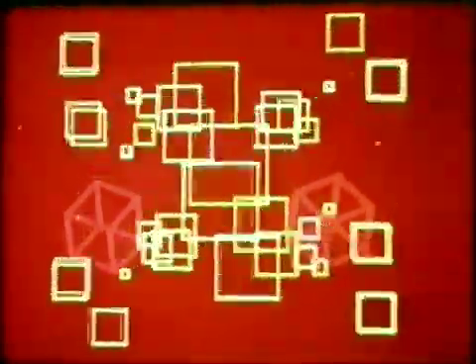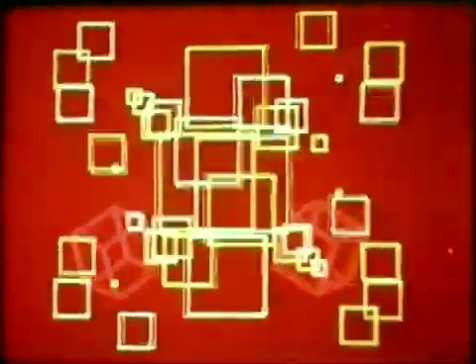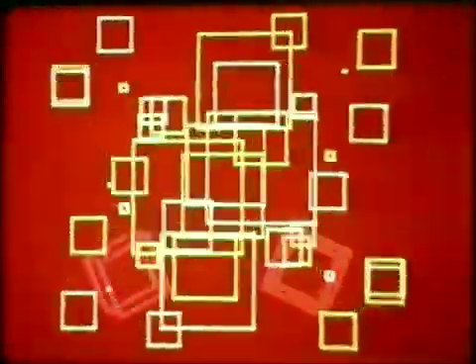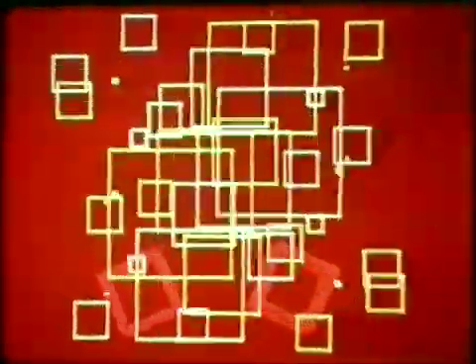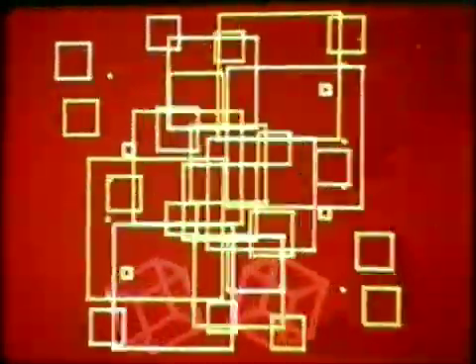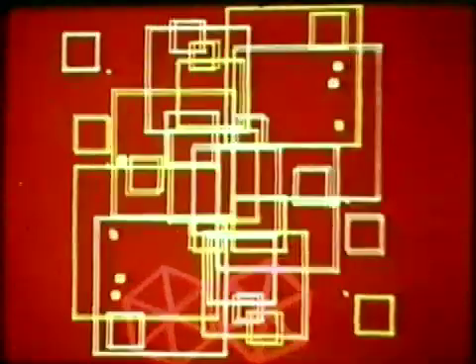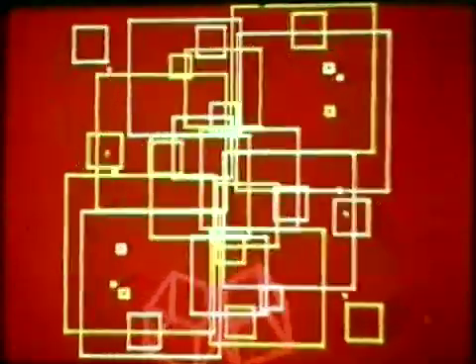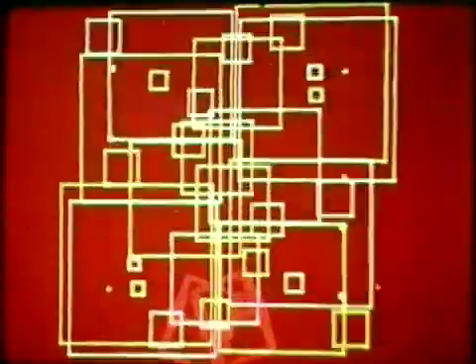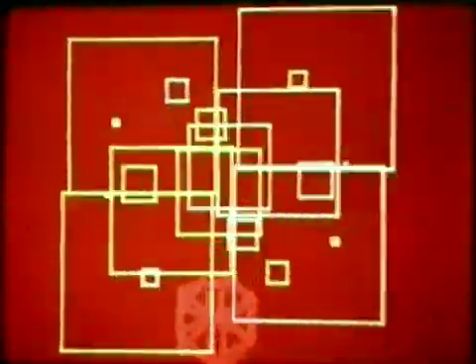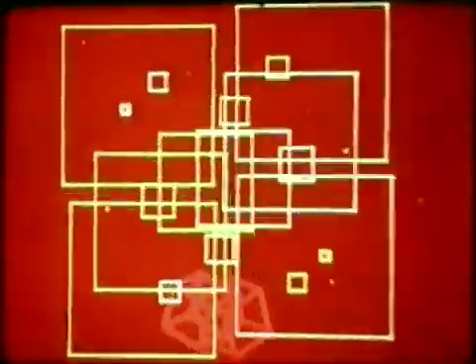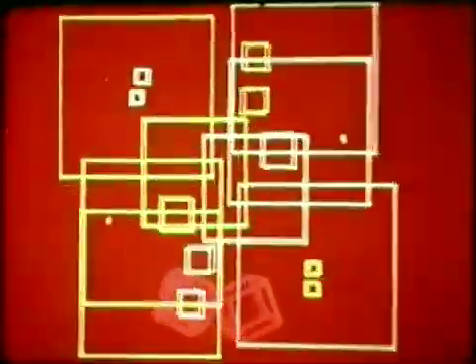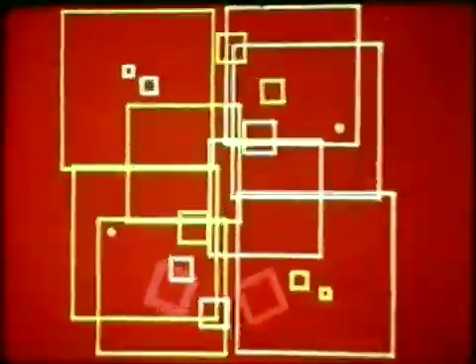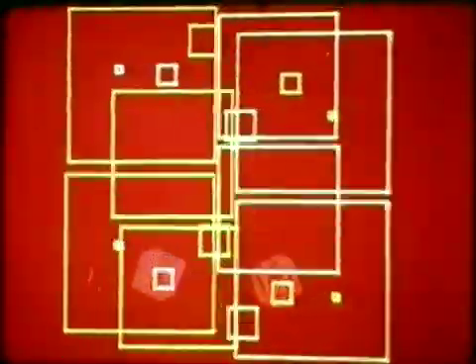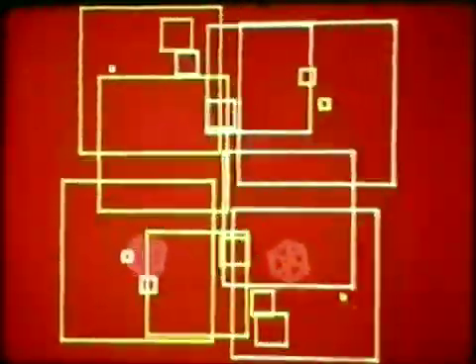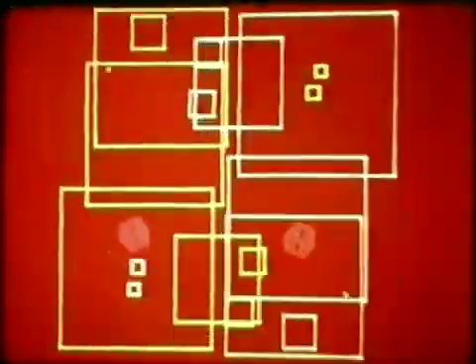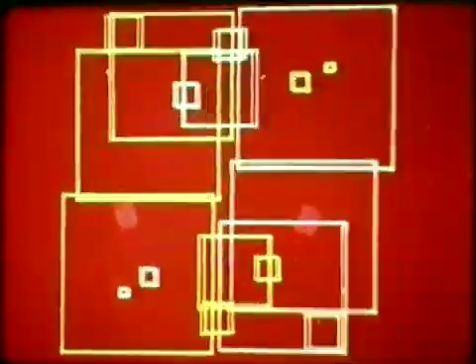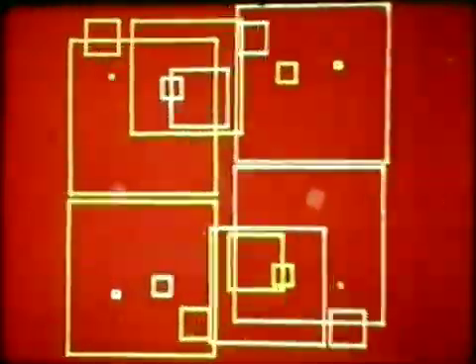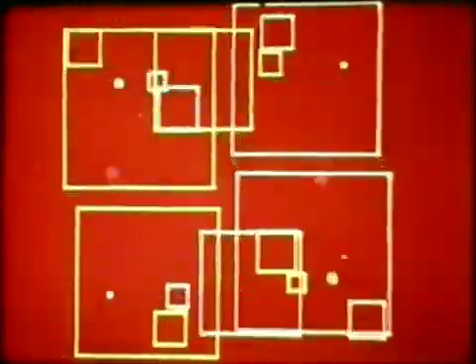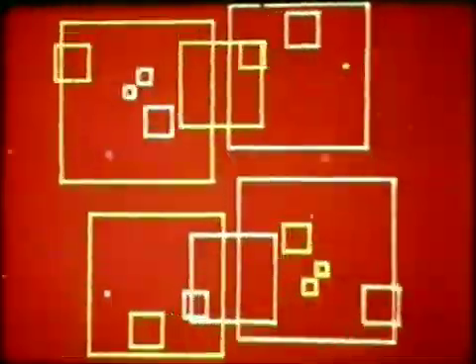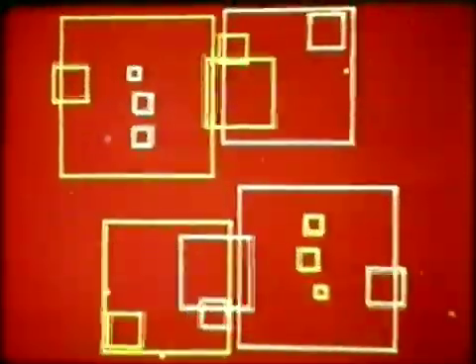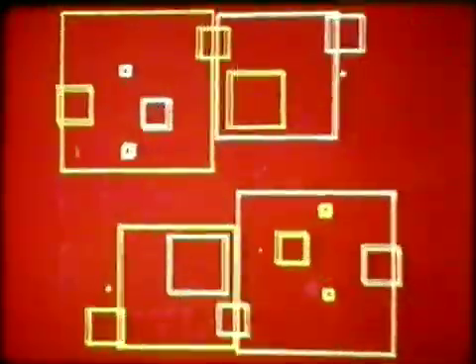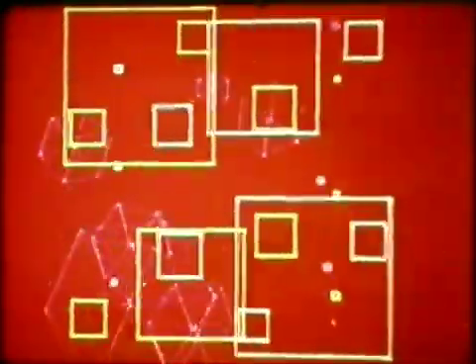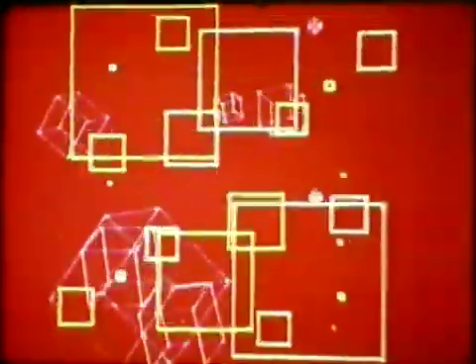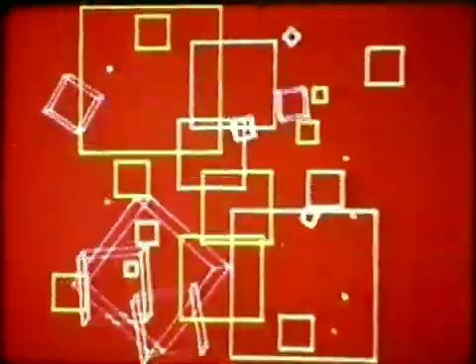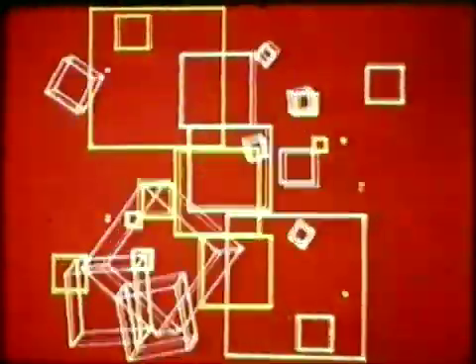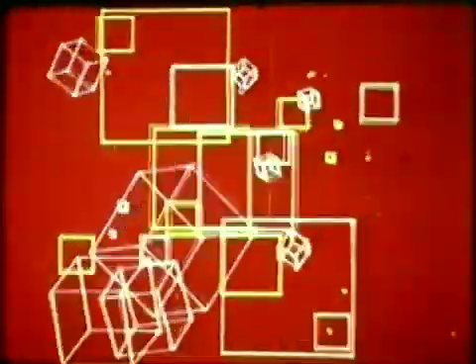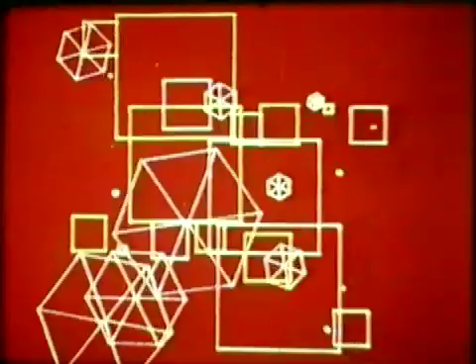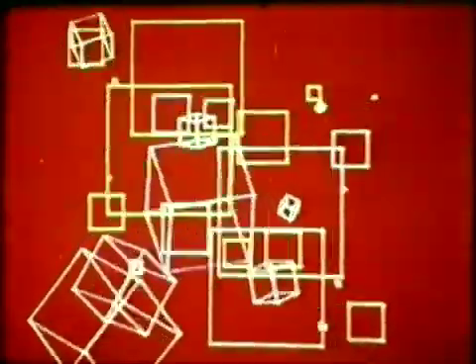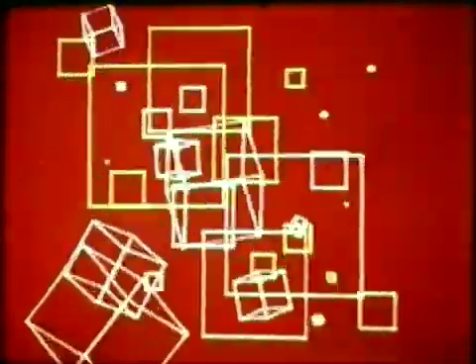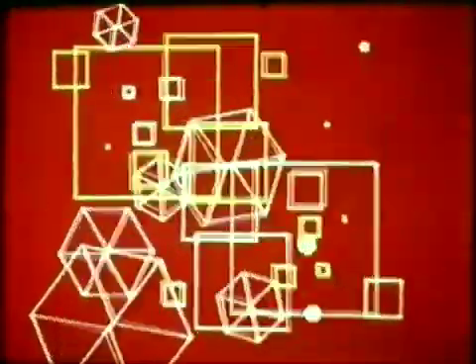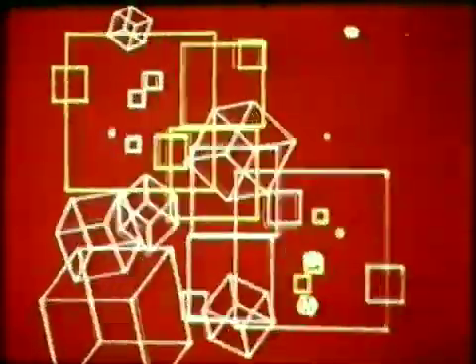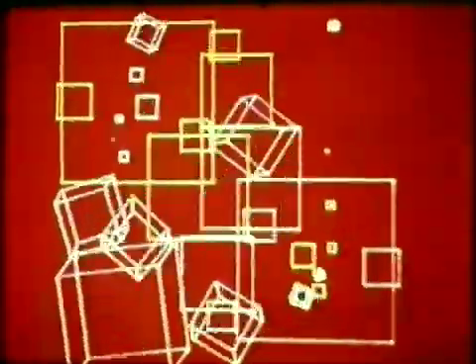Computer animation, developed to help engineers and scientists visualize interactions in space, has fascinated artists for years.